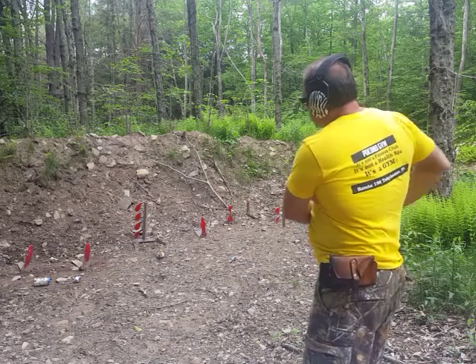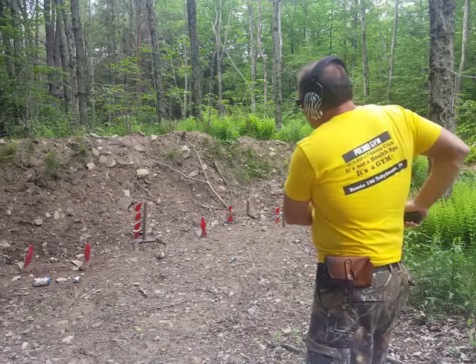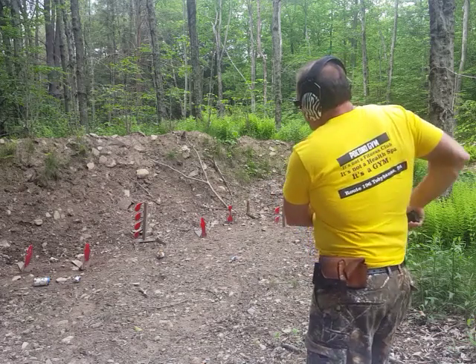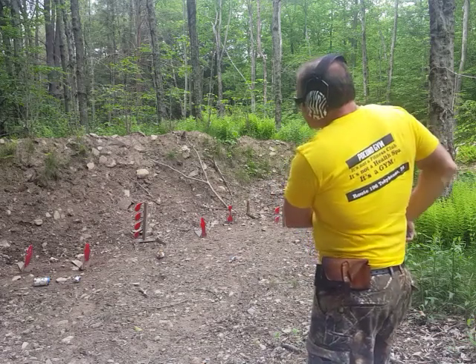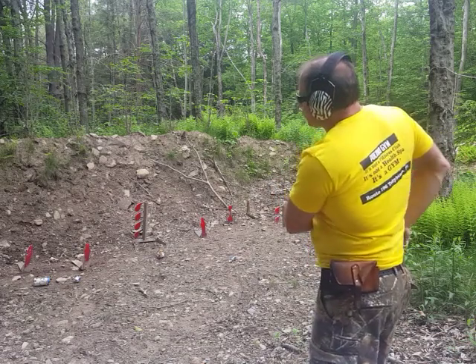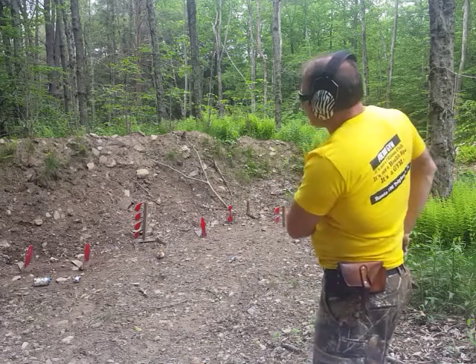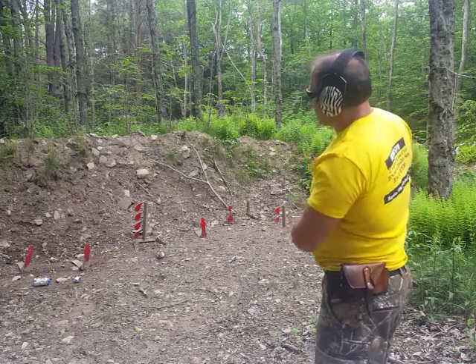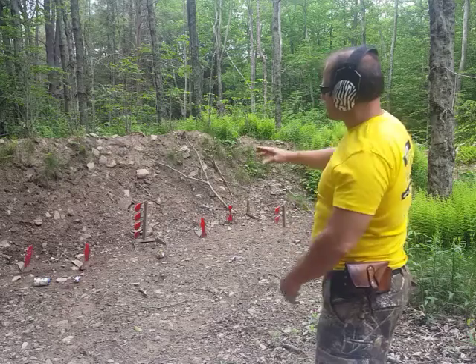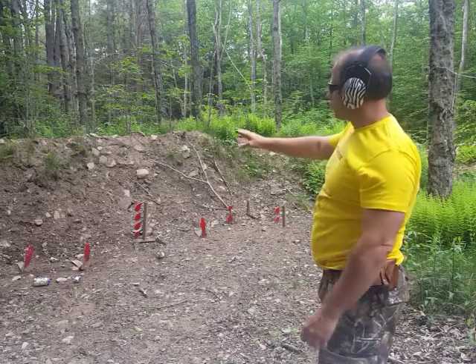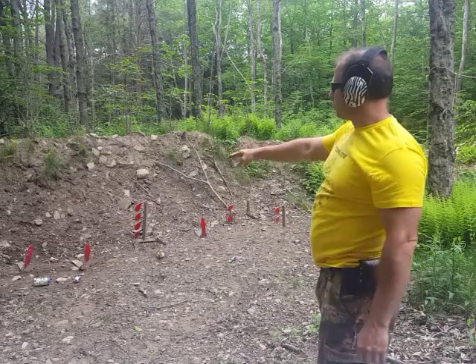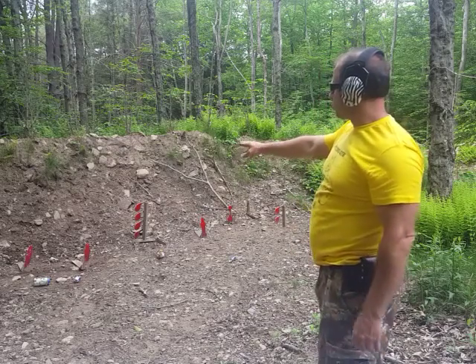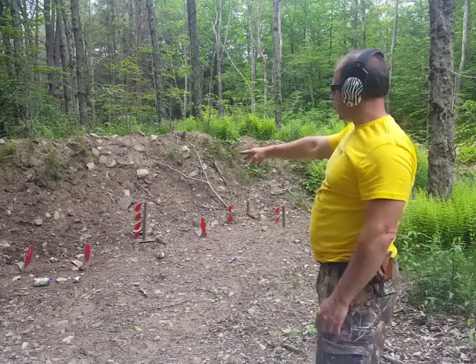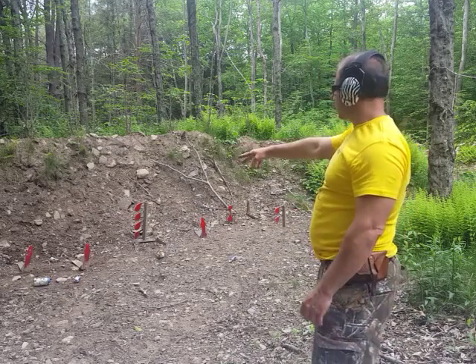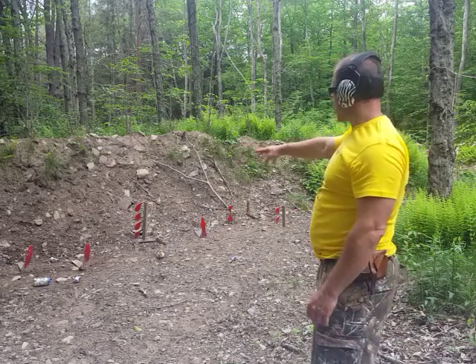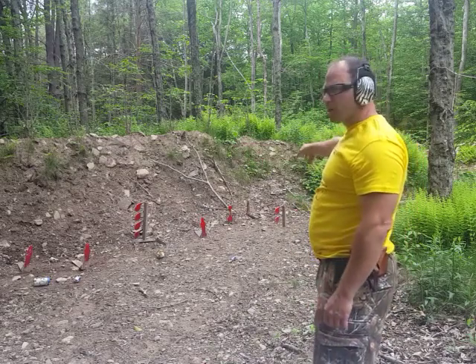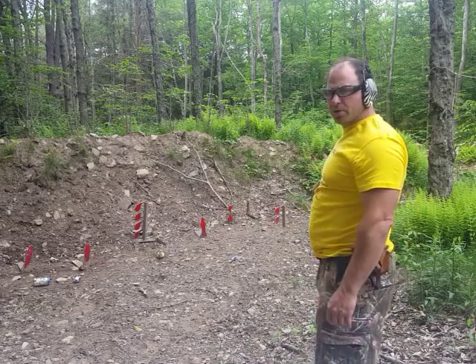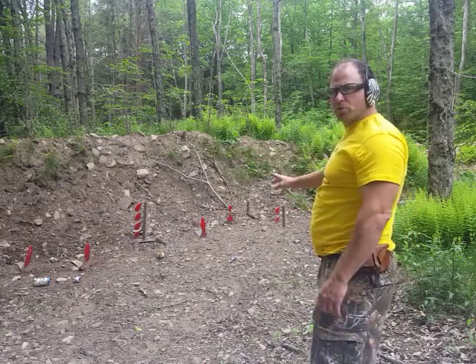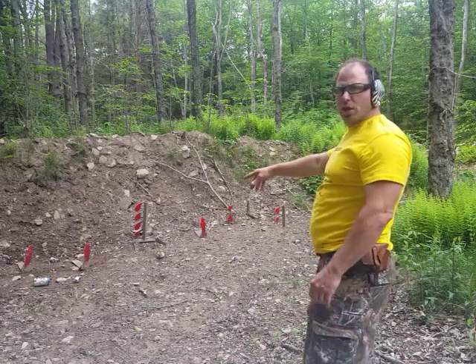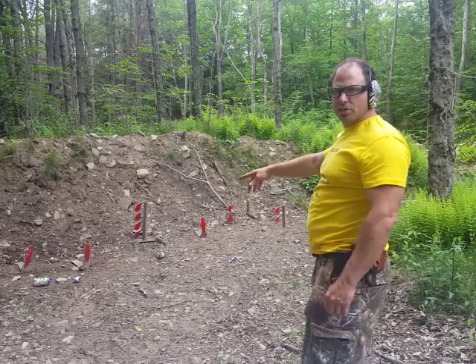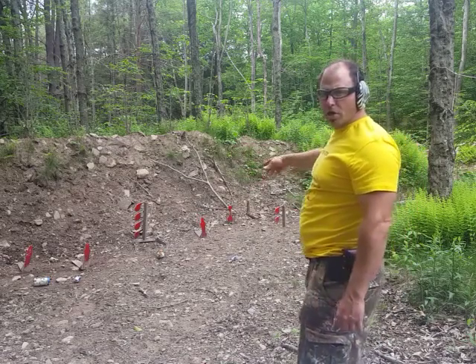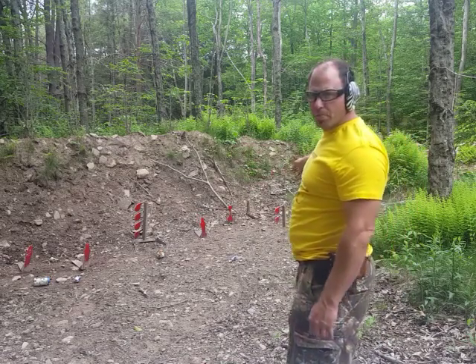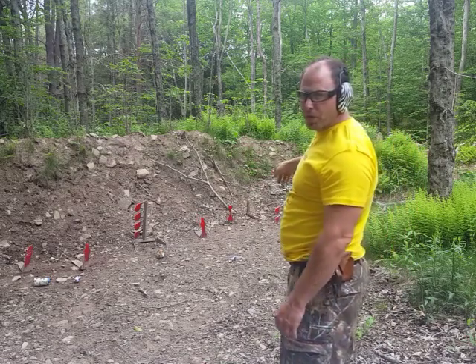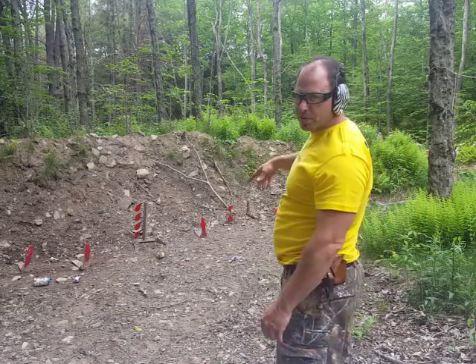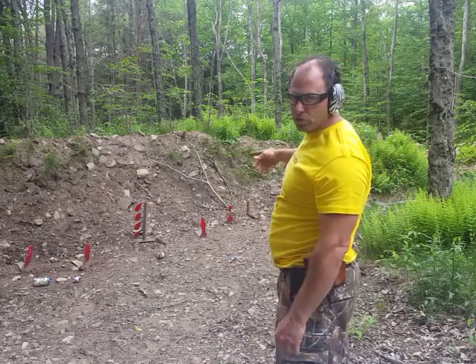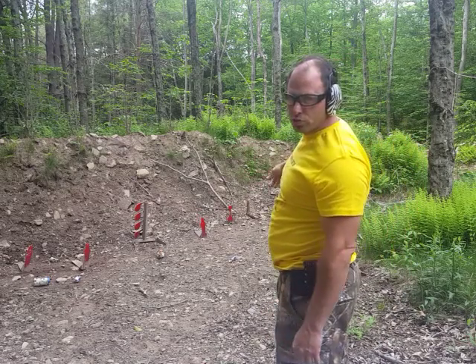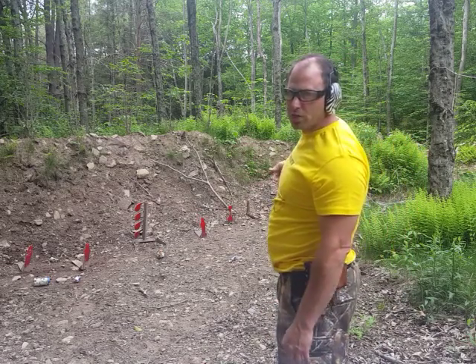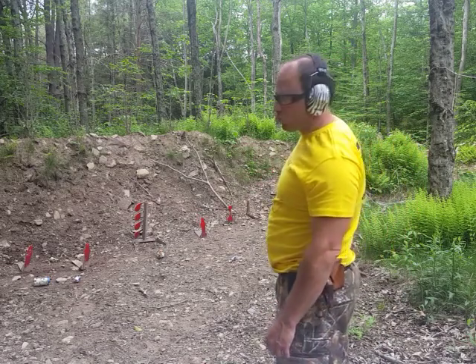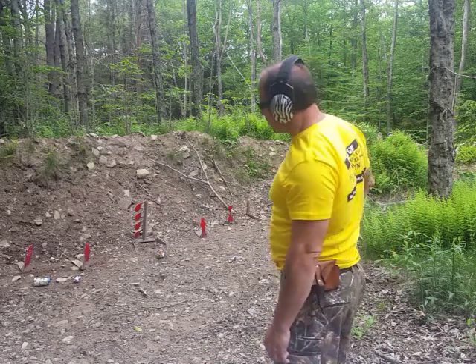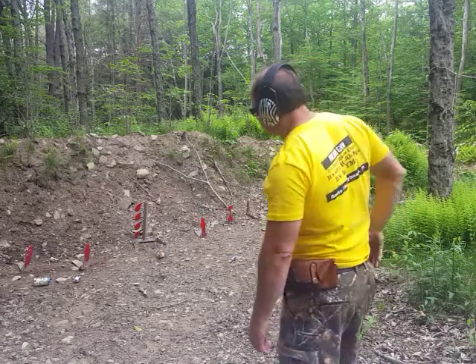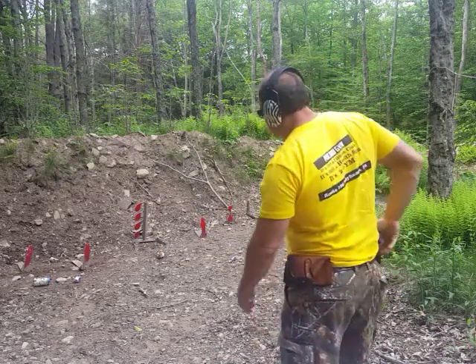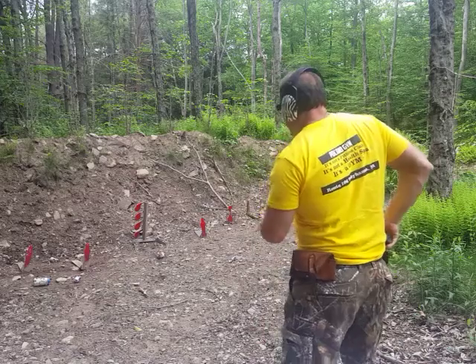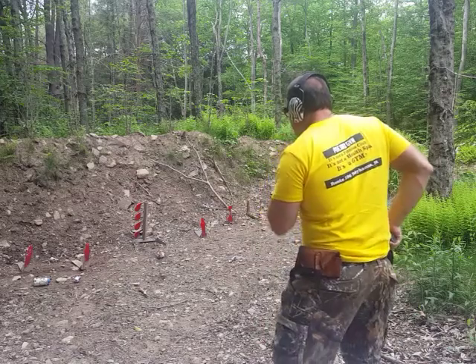So let me do a reload here. What I'm looking to do is two shots per target — two shots on the target, move down to the next one, two shots on the target, move down to the next one.